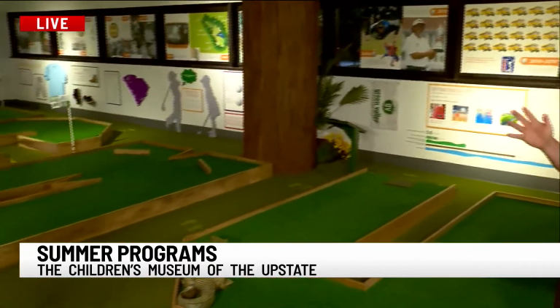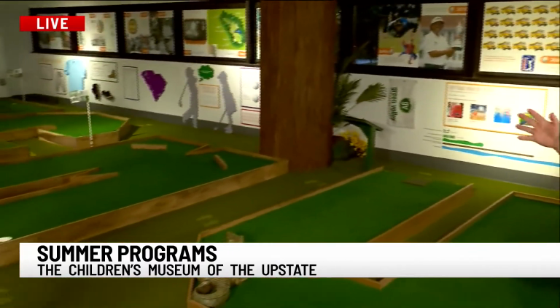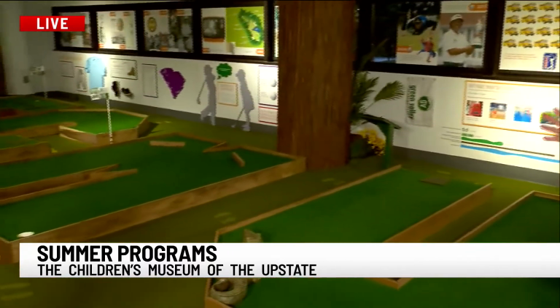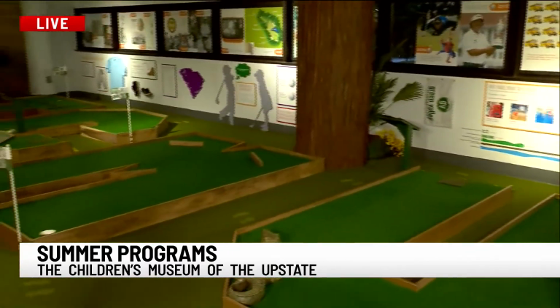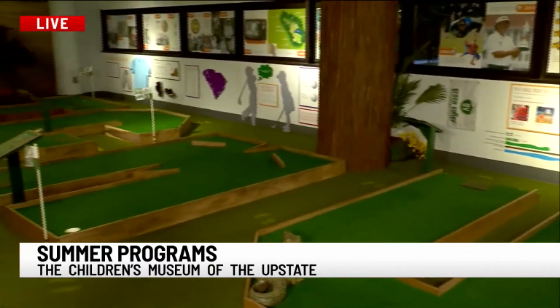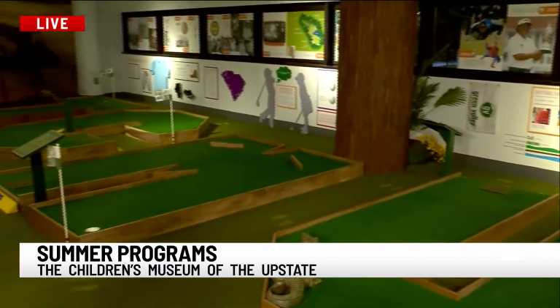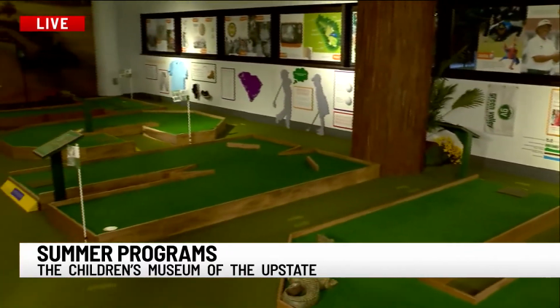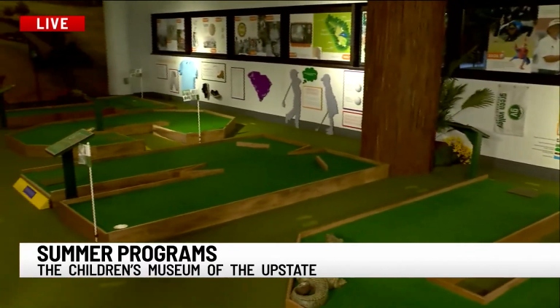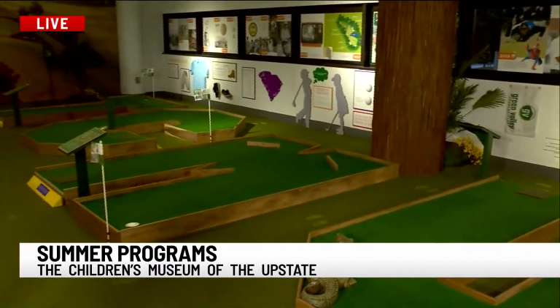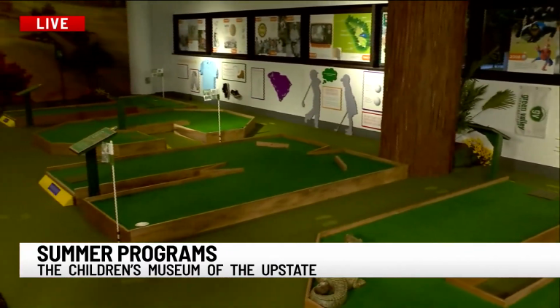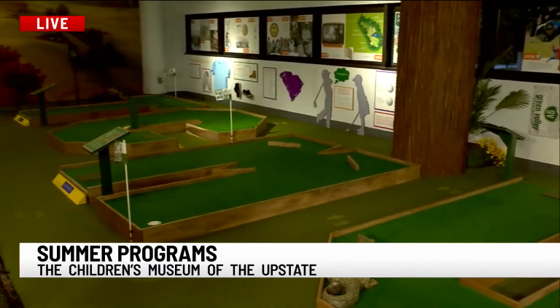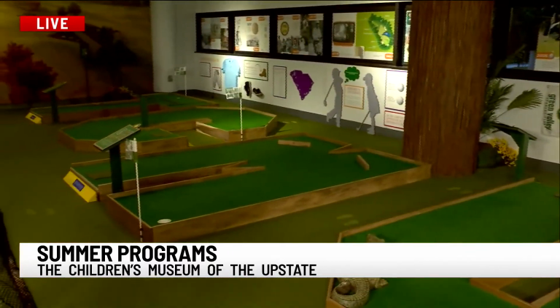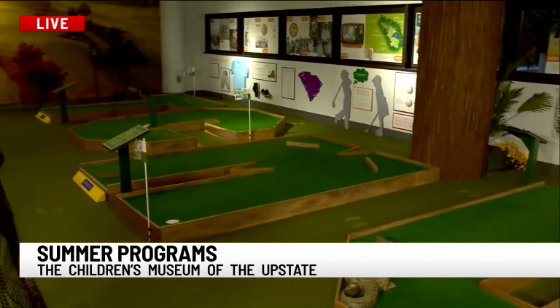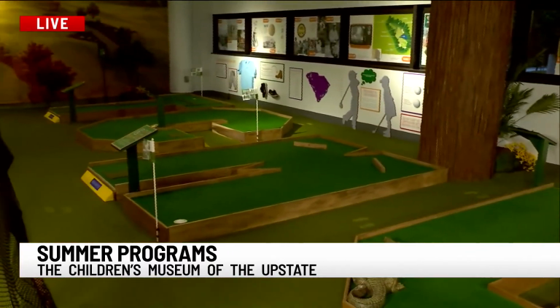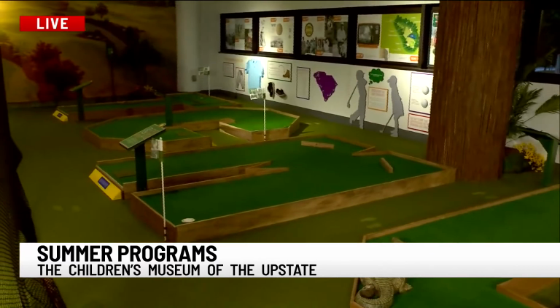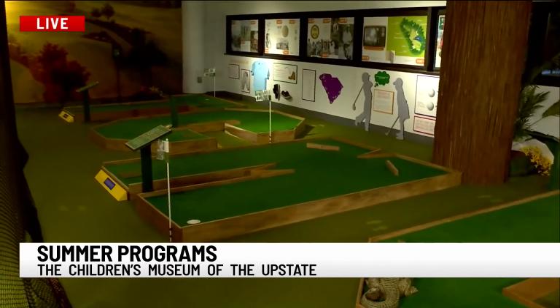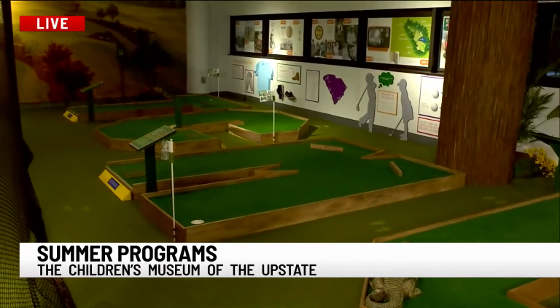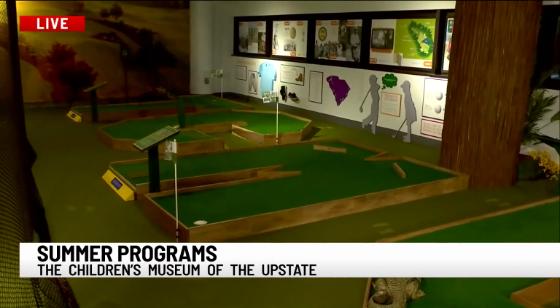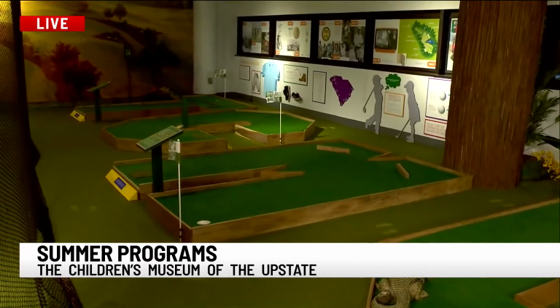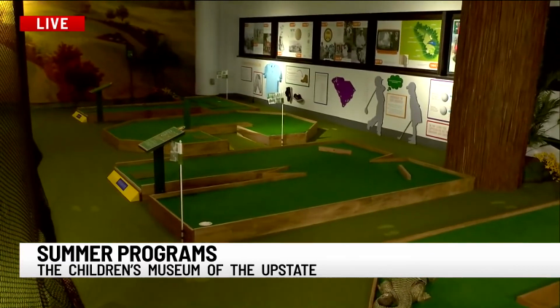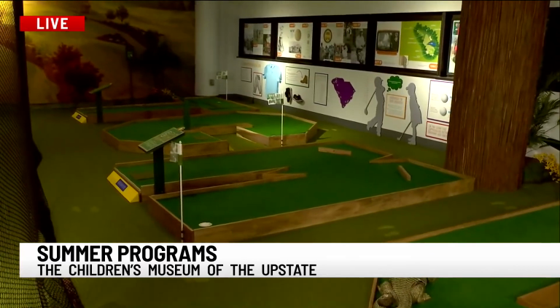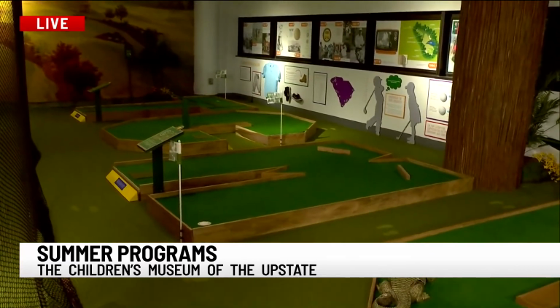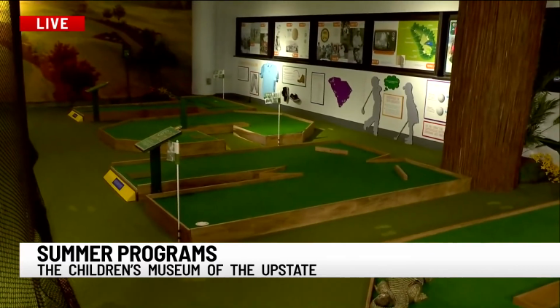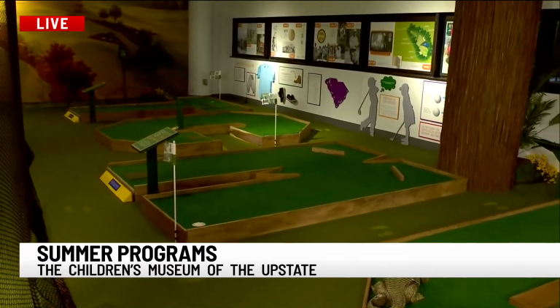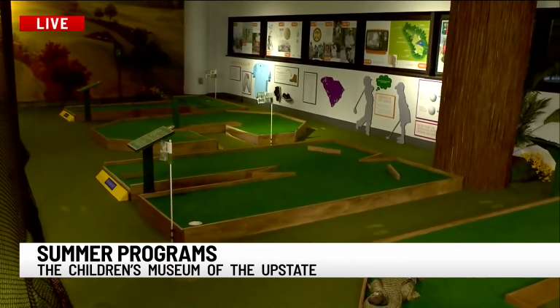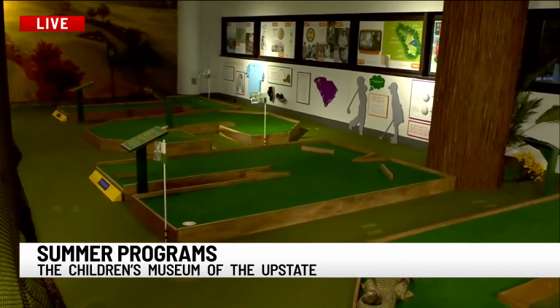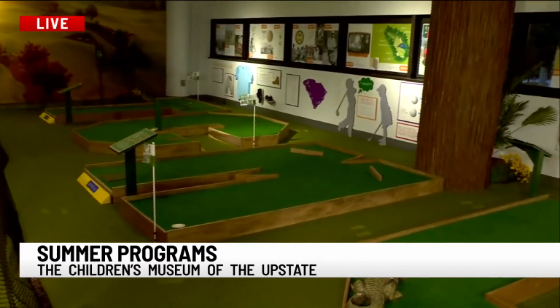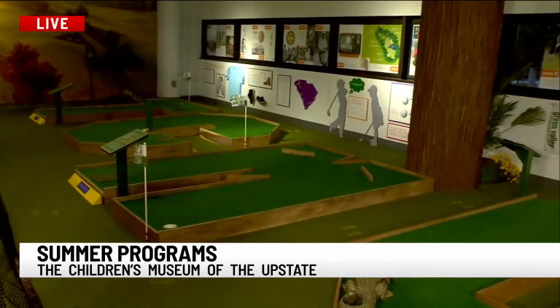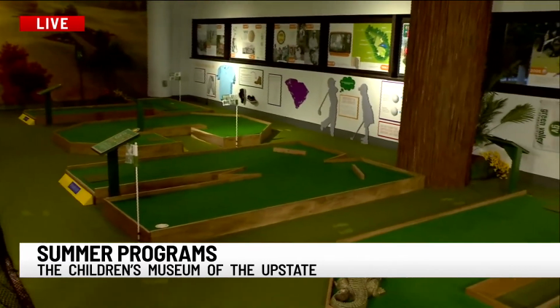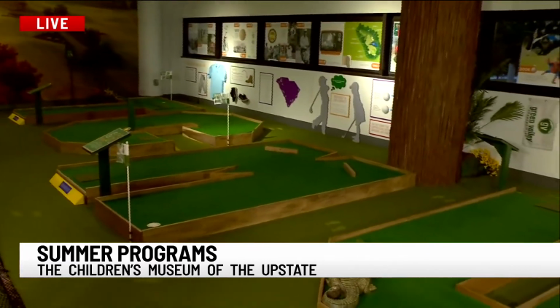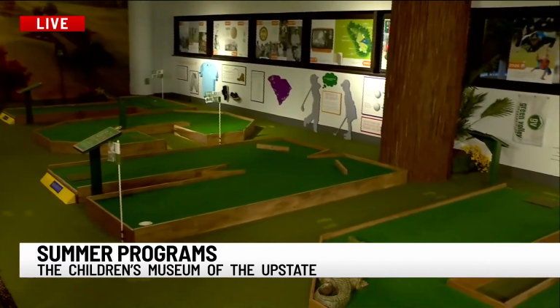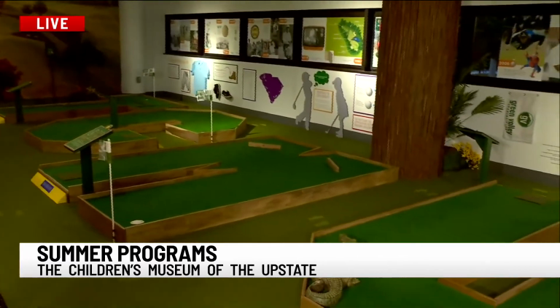Totally inspired by Greenville — whether it's the Swamp Rabbit Trail, the City Skyline, Blue Ridge Mountains, Bloorfield — it's a lot of fun in here for kids and adults.